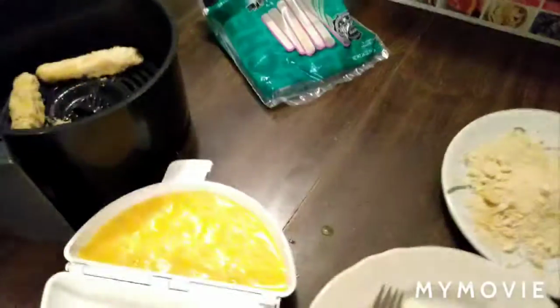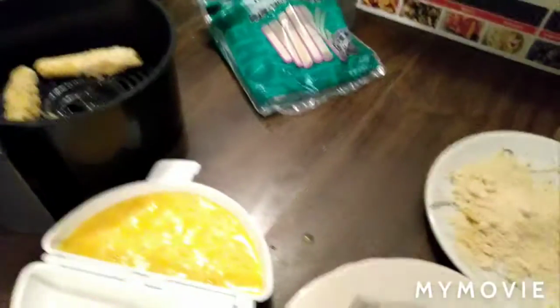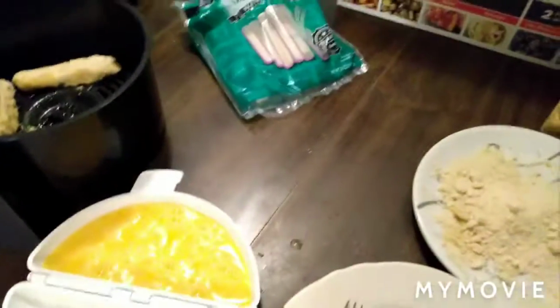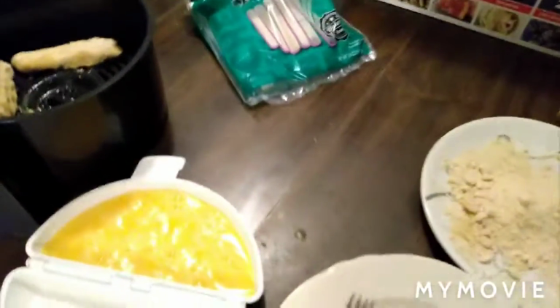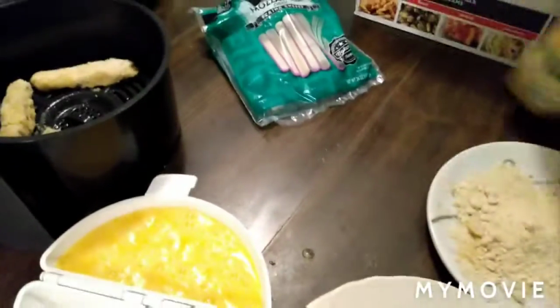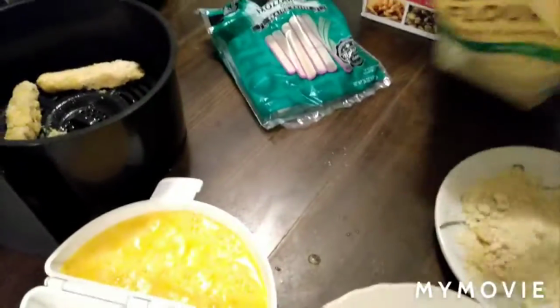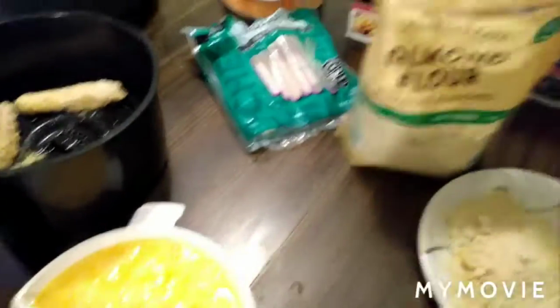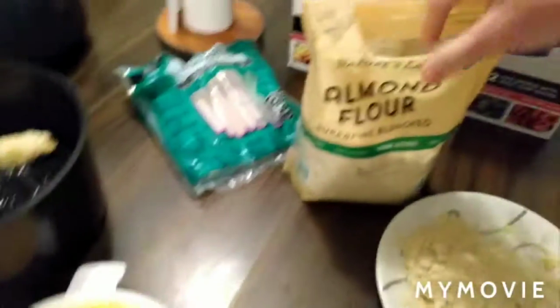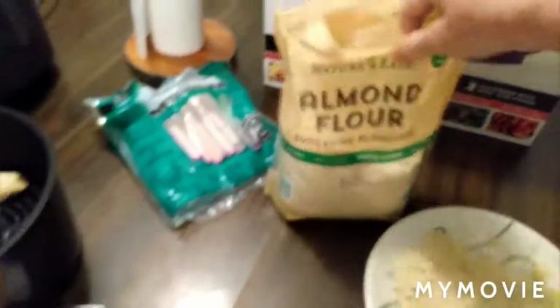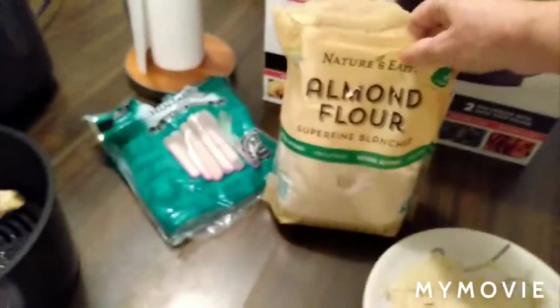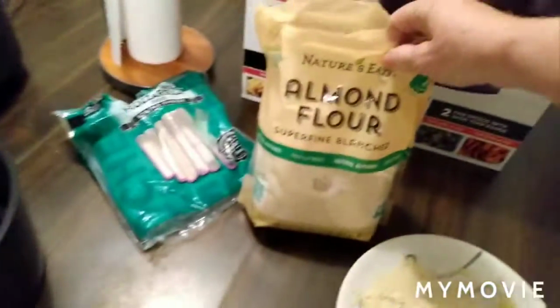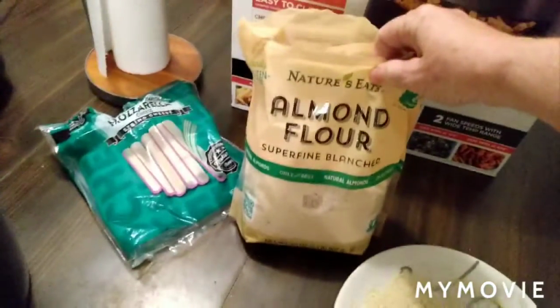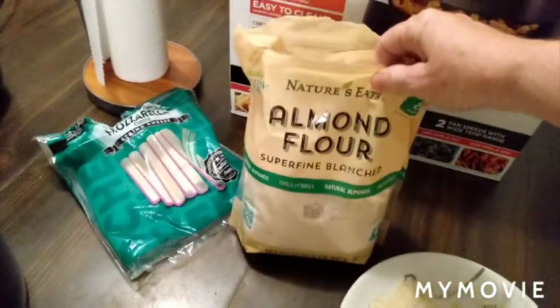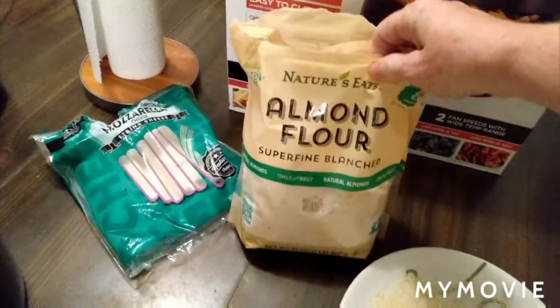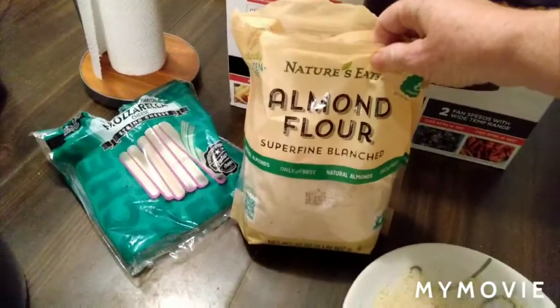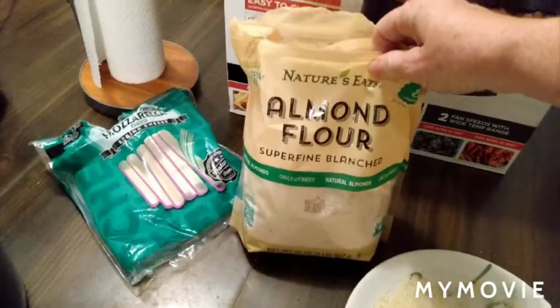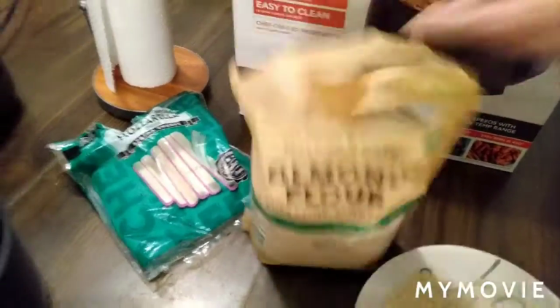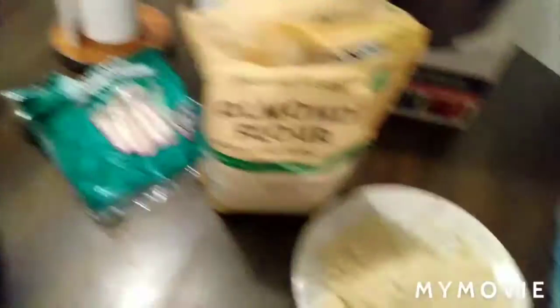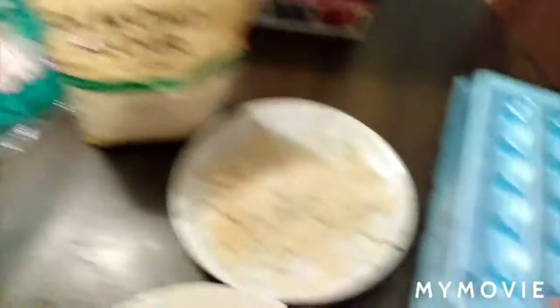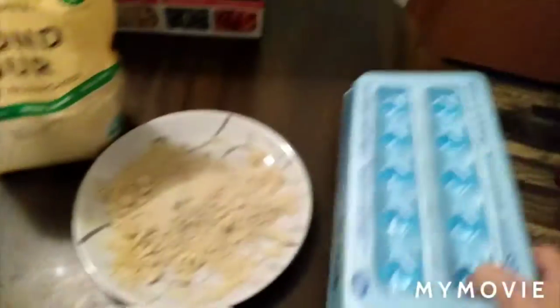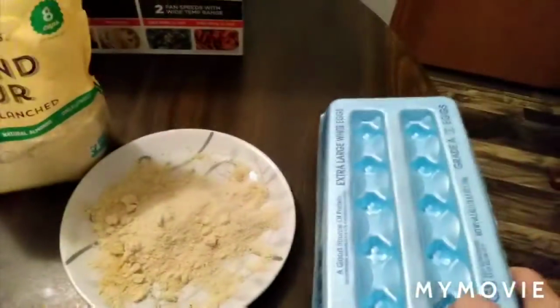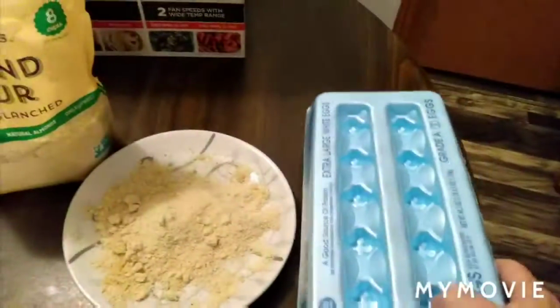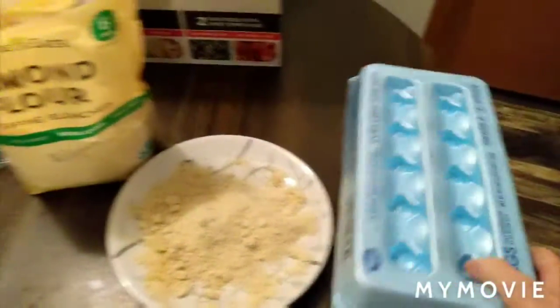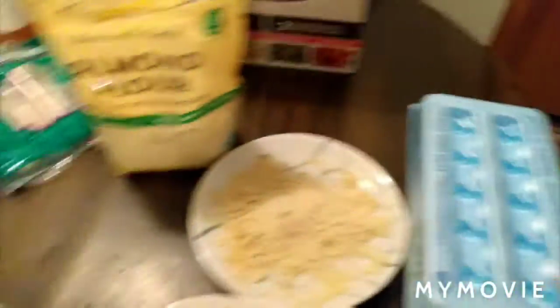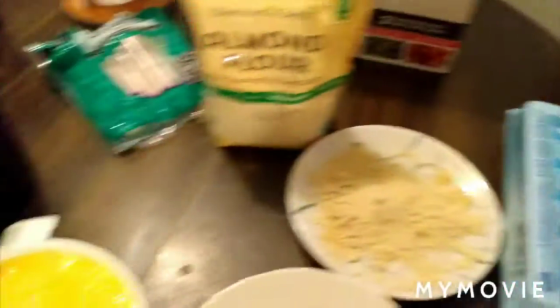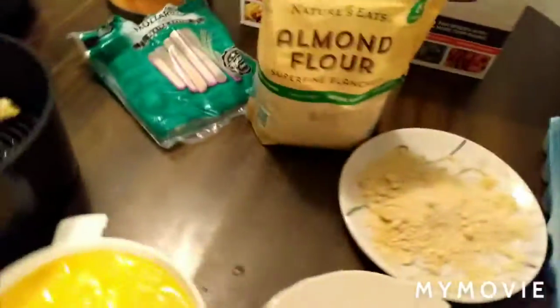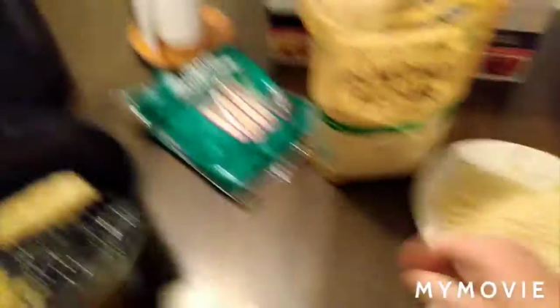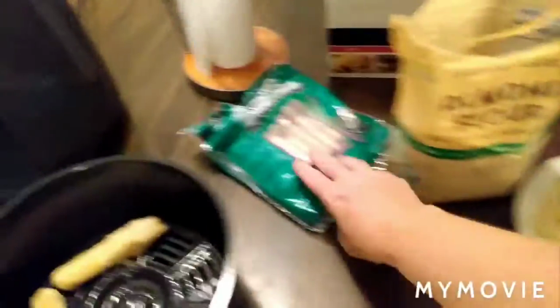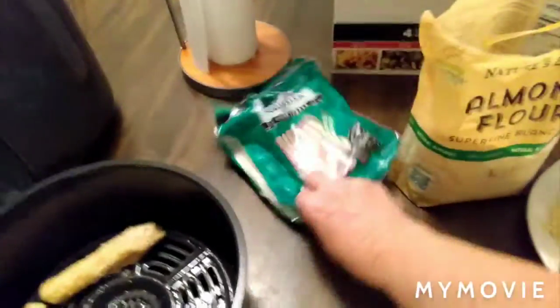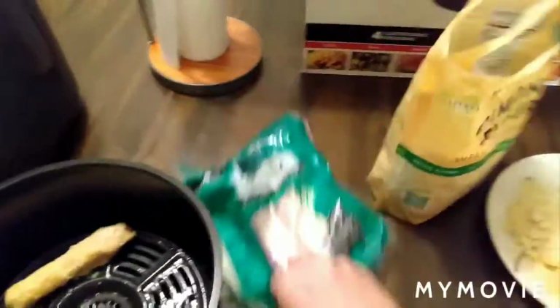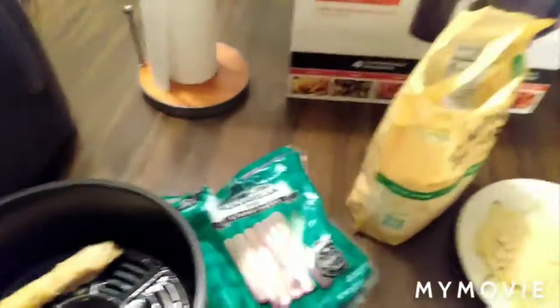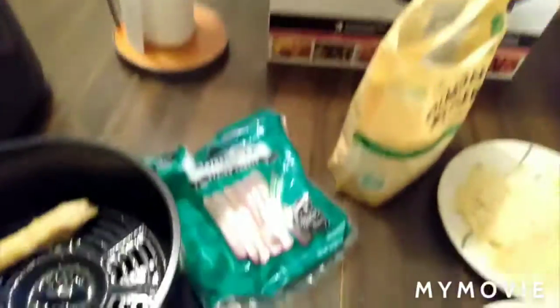All you'll need is some almond flour, a couple eggs, and some mozzarella cheese.